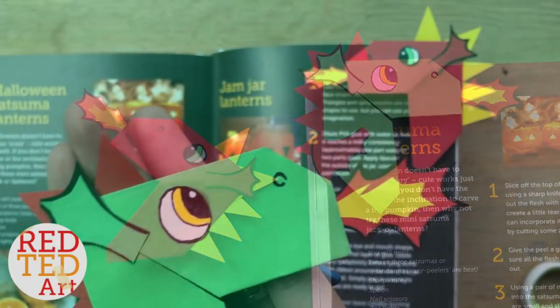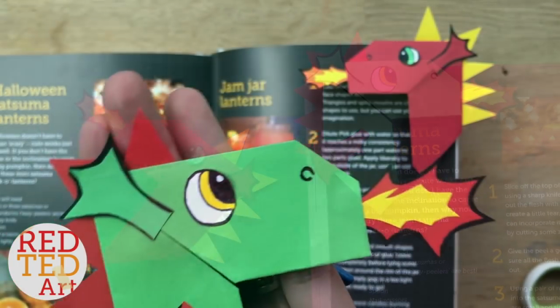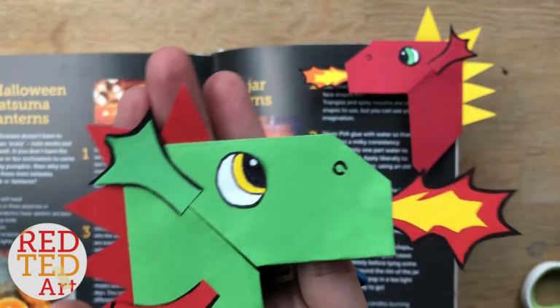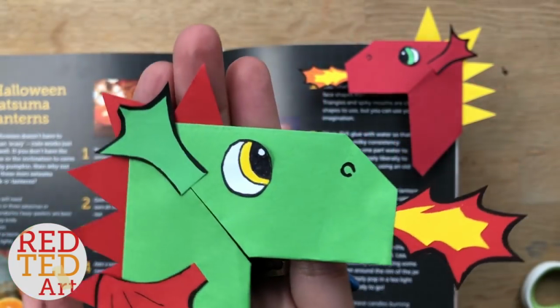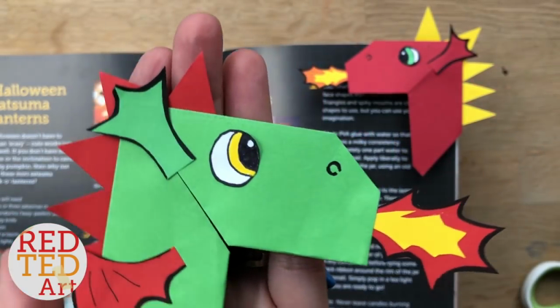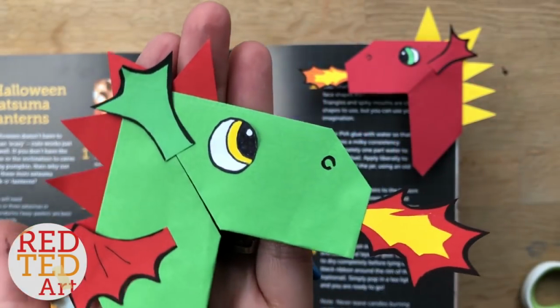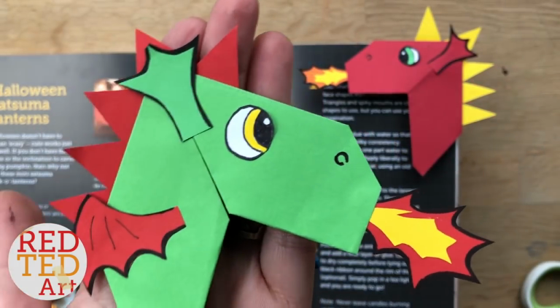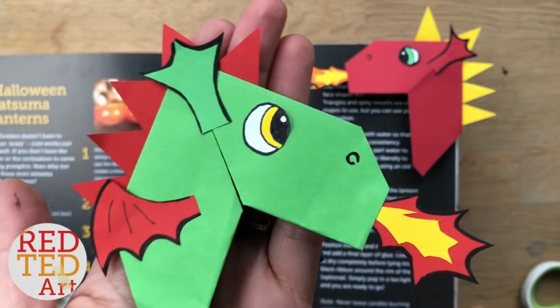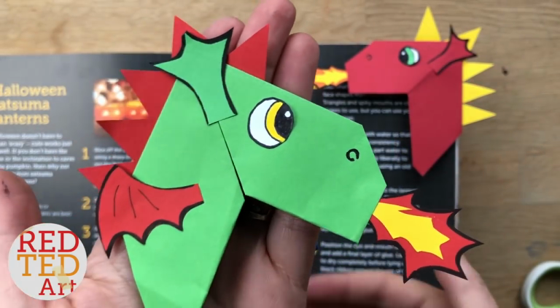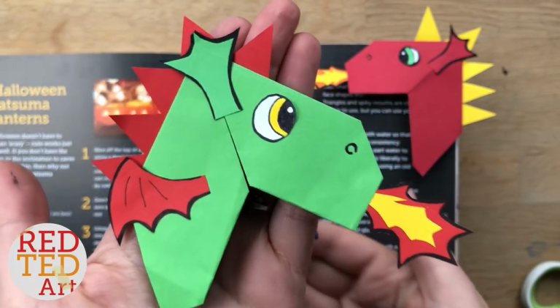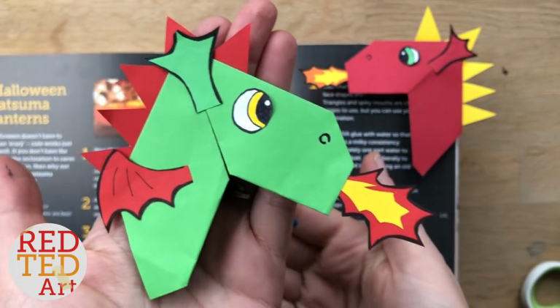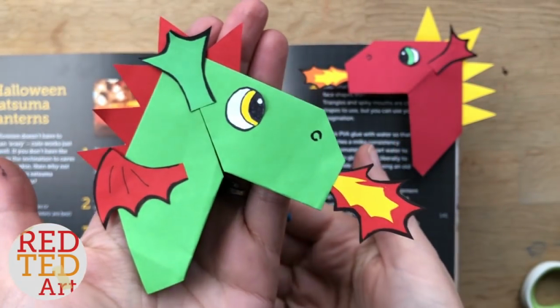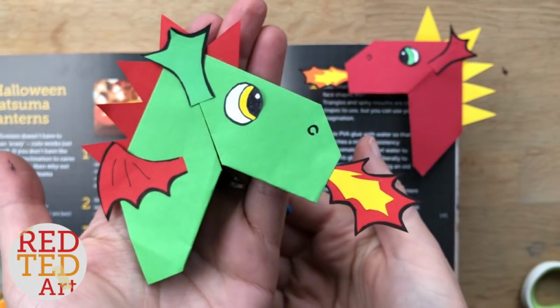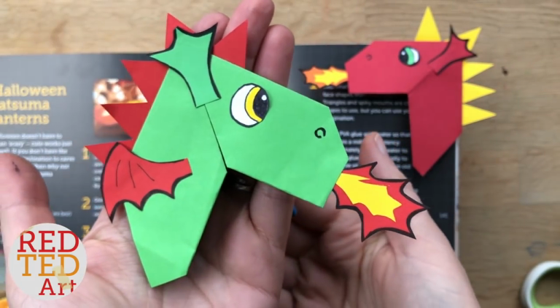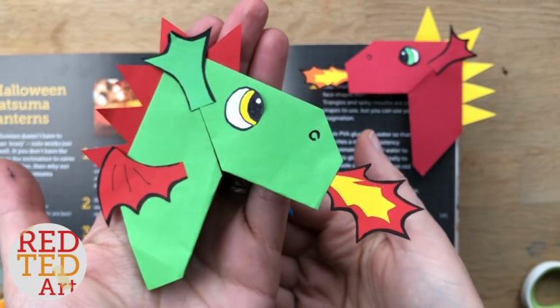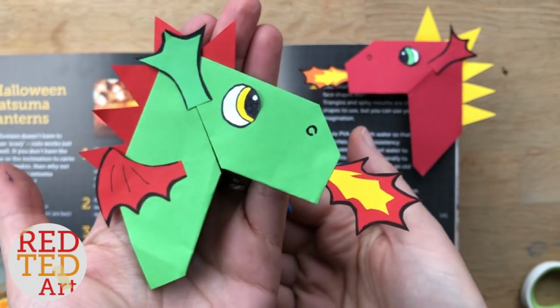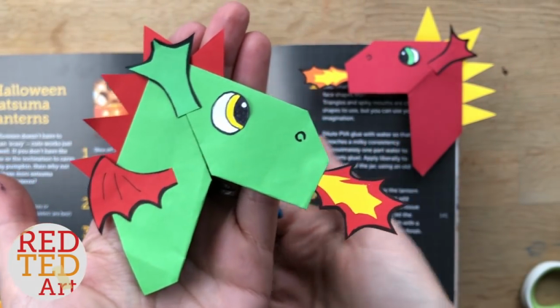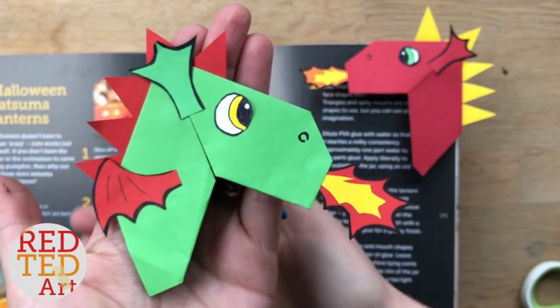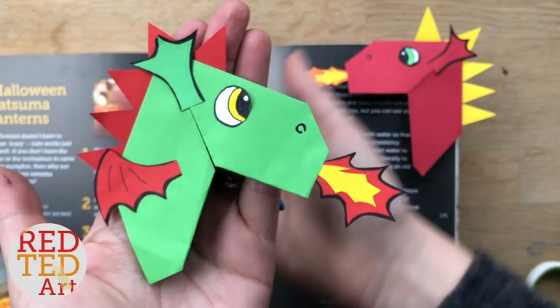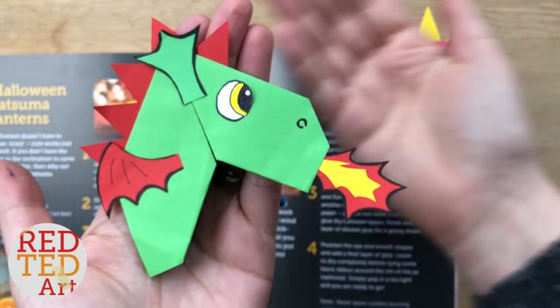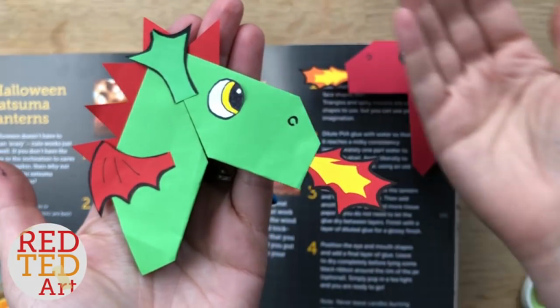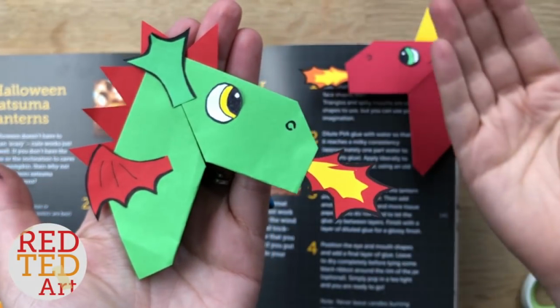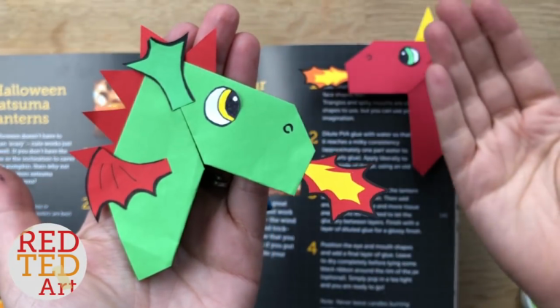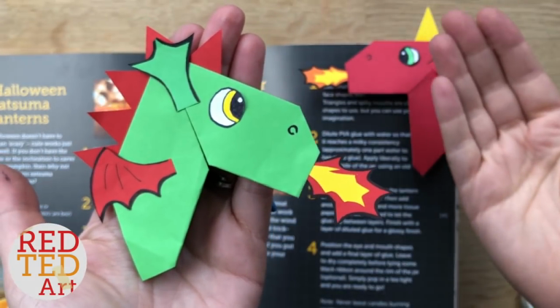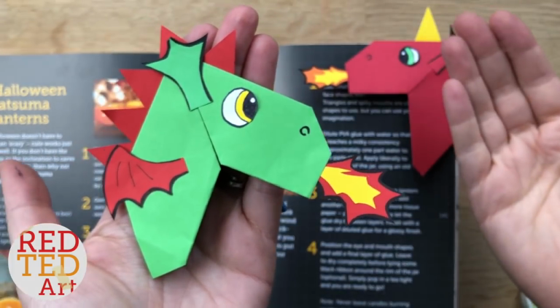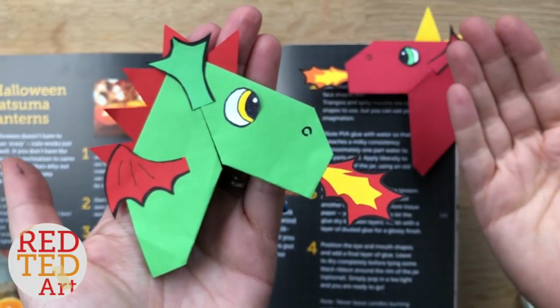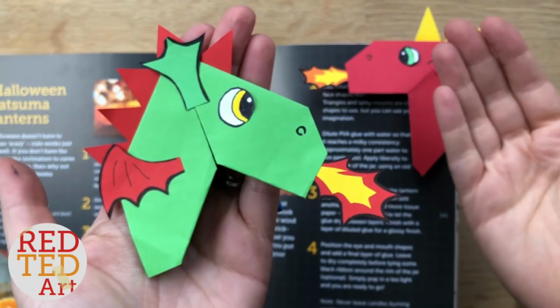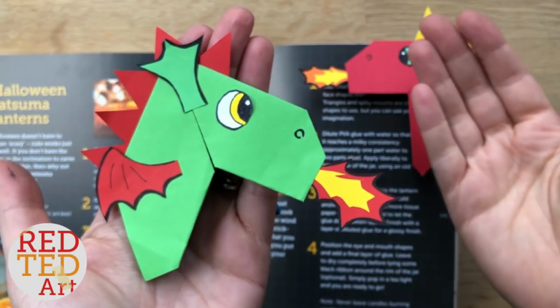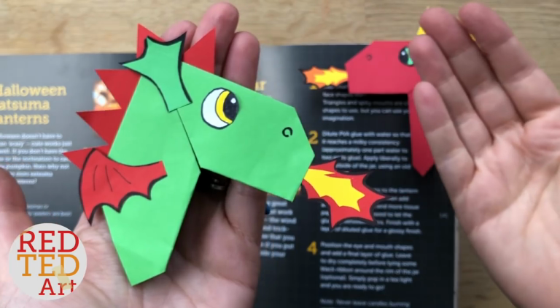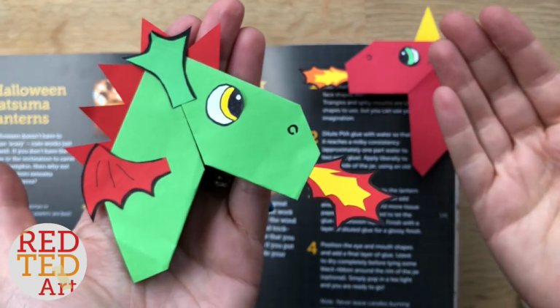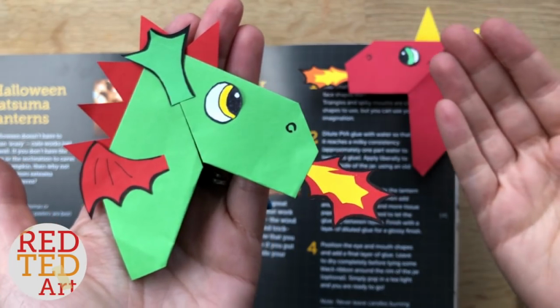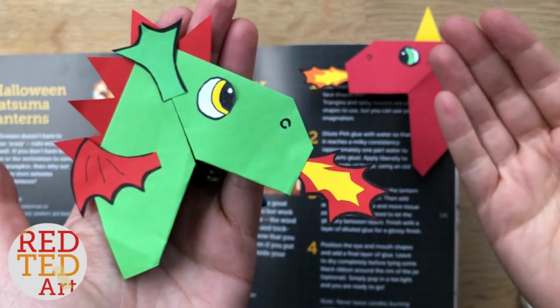Hello, hello! Welcome back to Red Ted Art! Yes, finally it's dragon bookmark time!